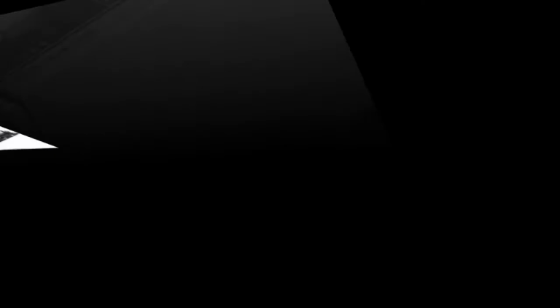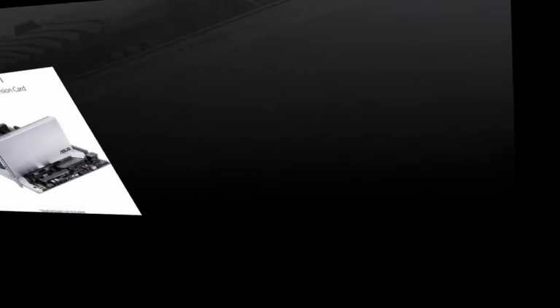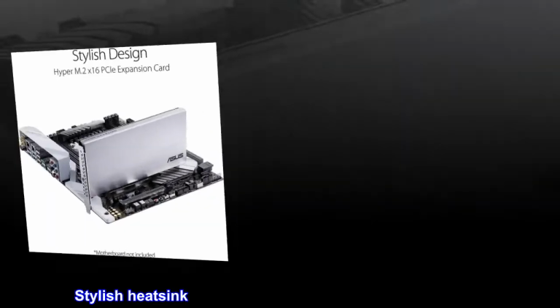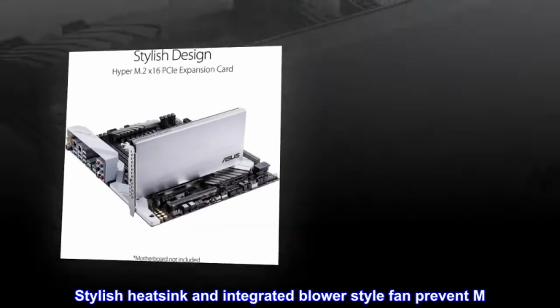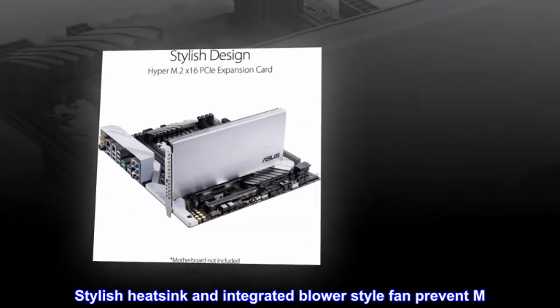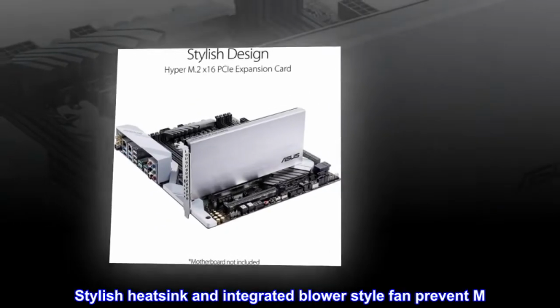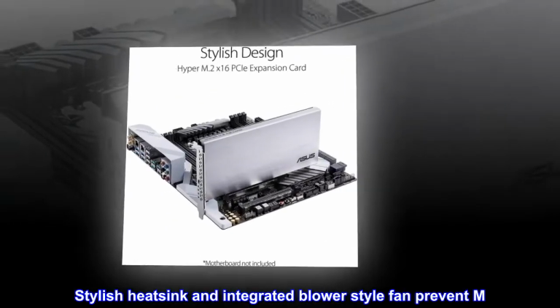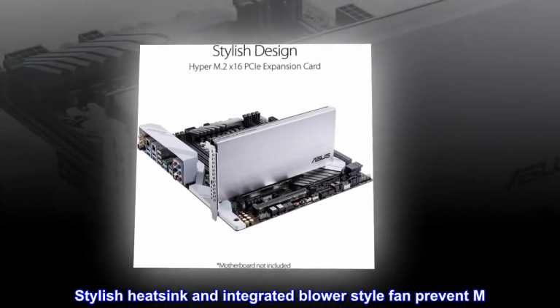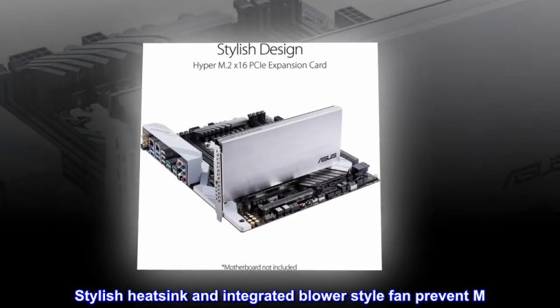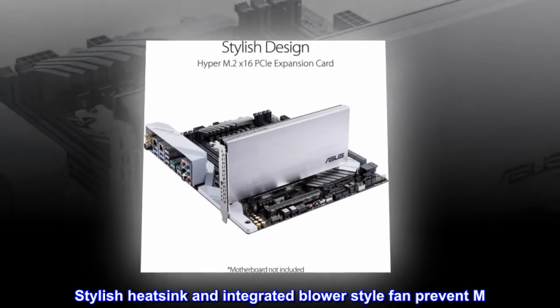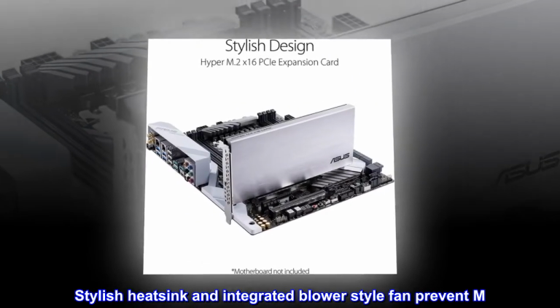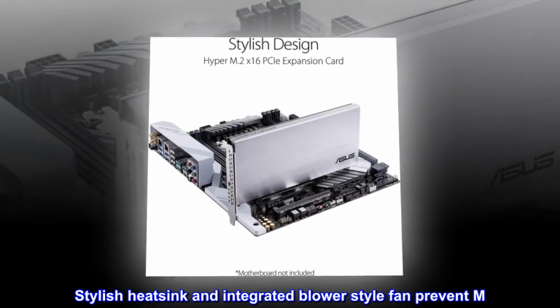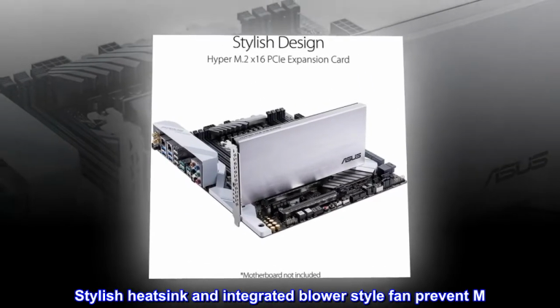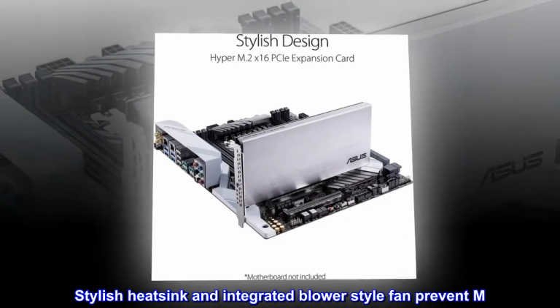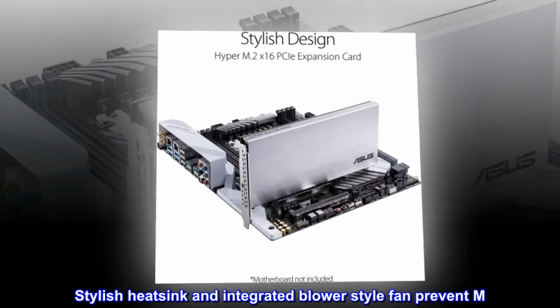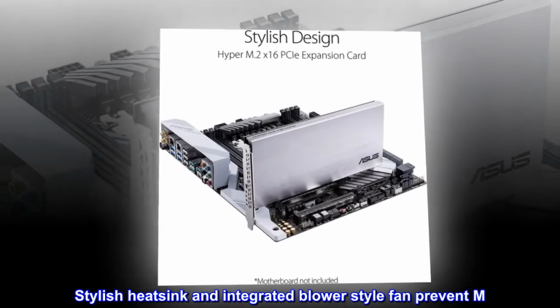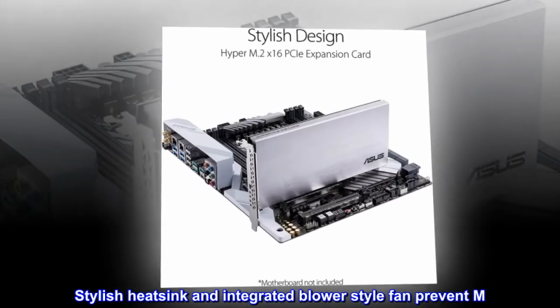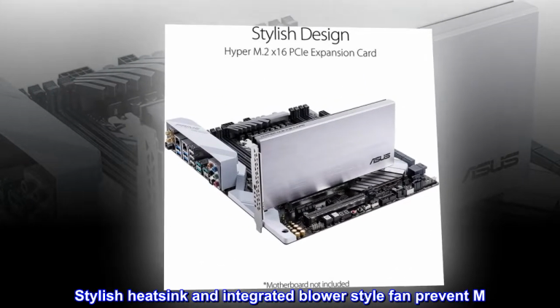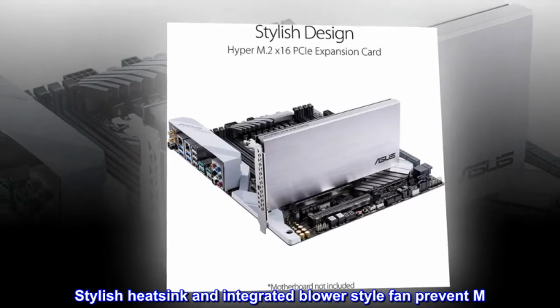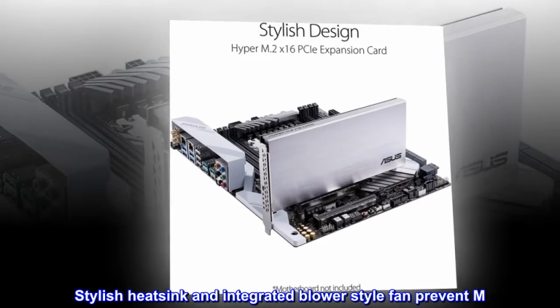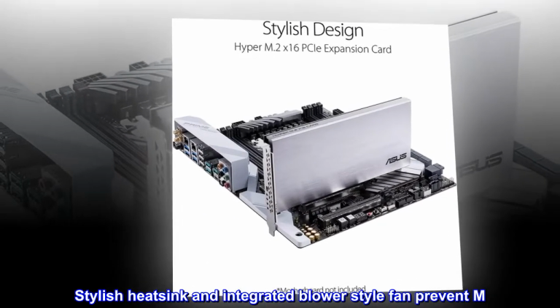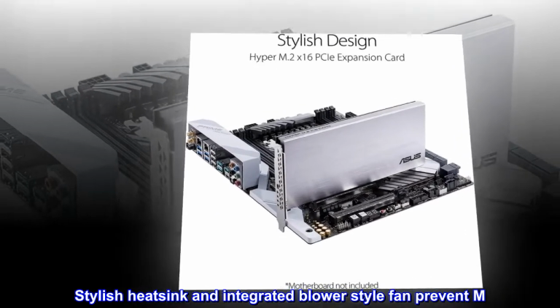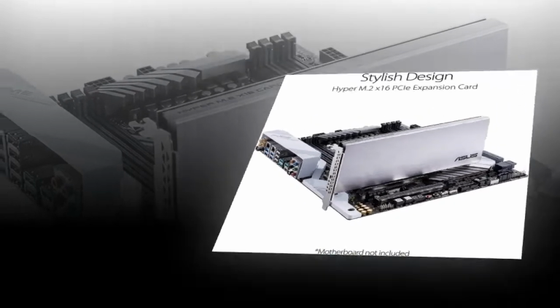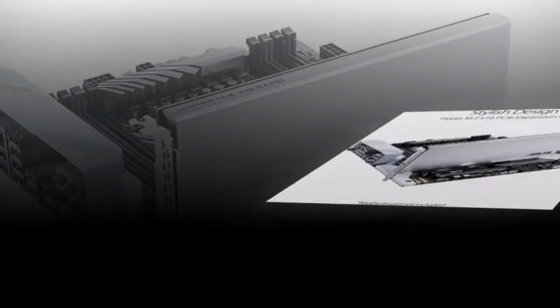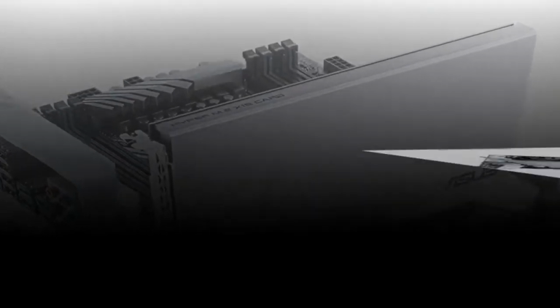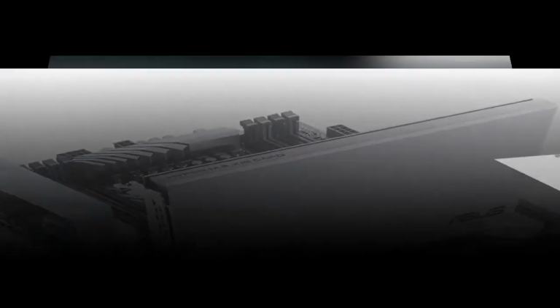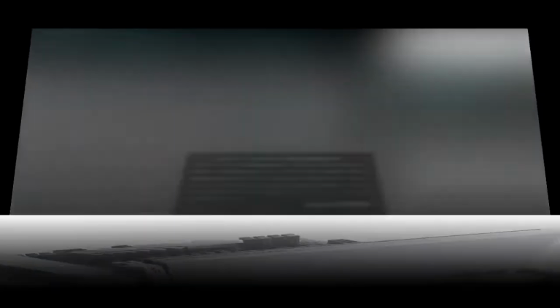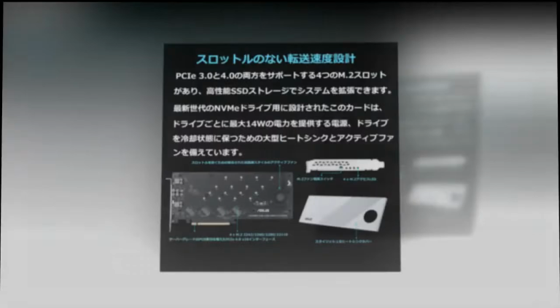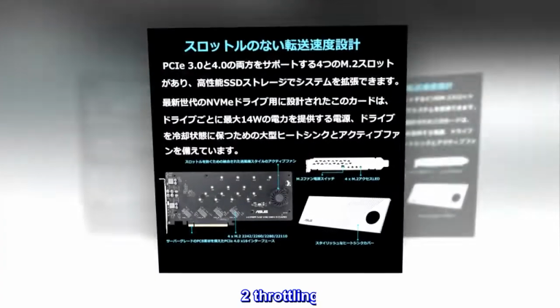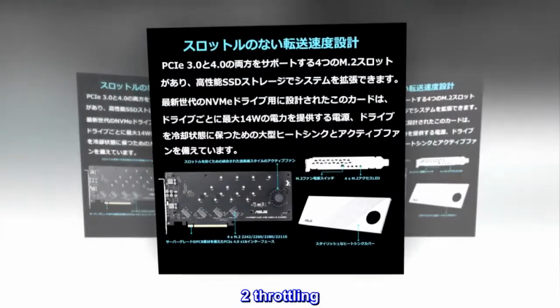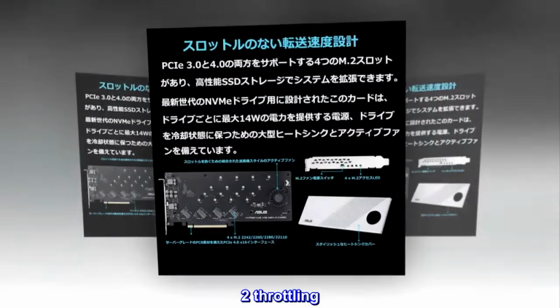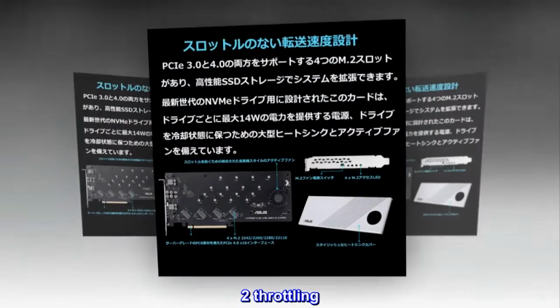A stylish heatsink and integrated blower-style fan prevent M.2 throttling.